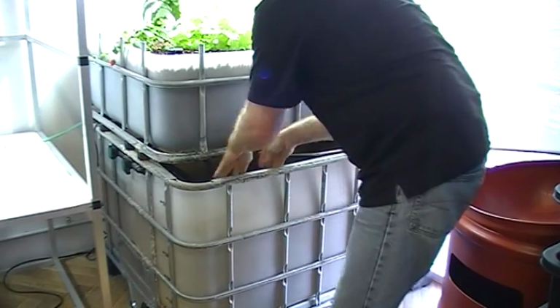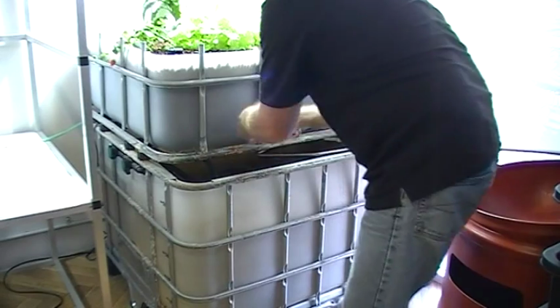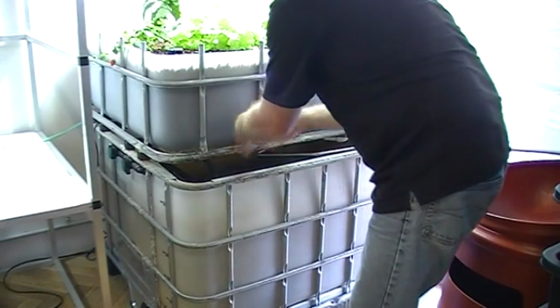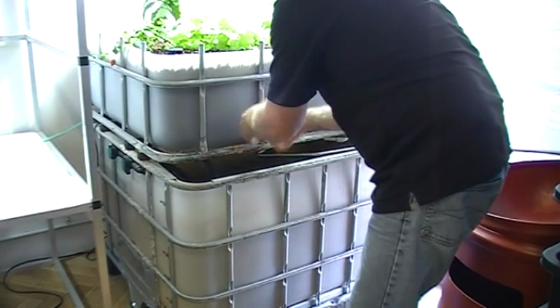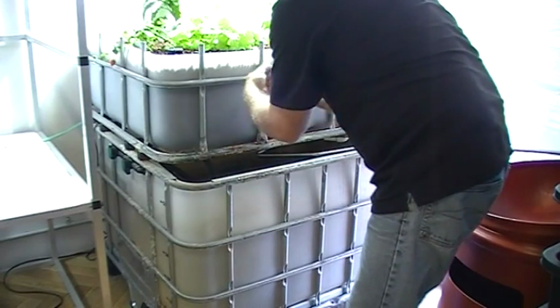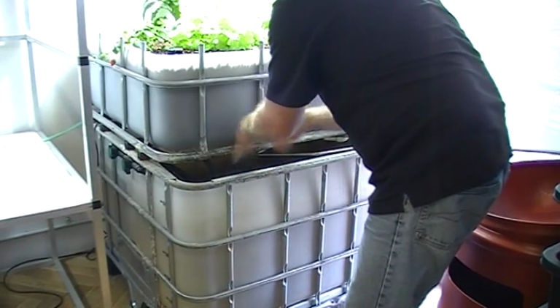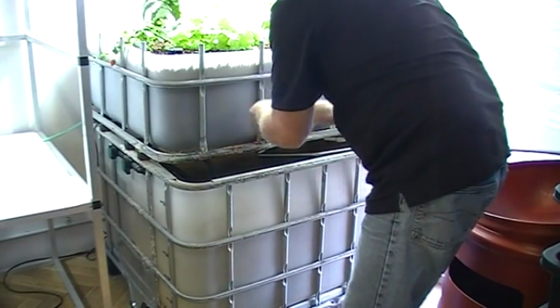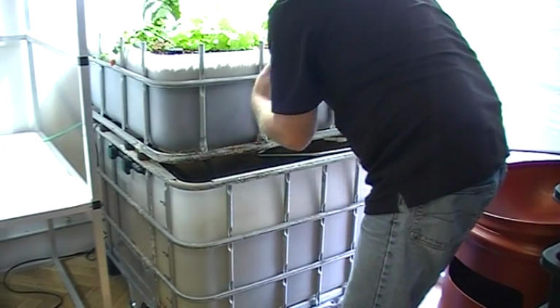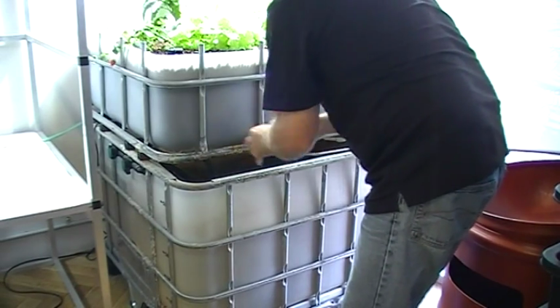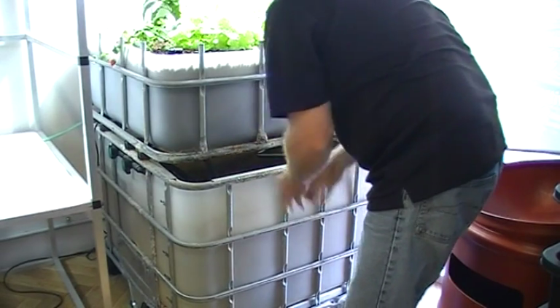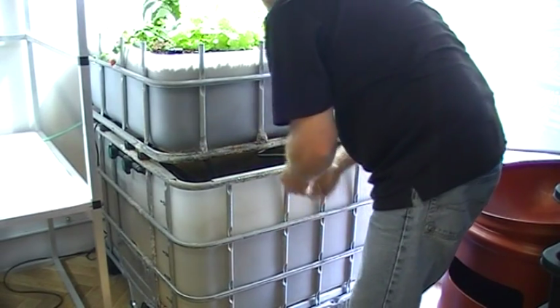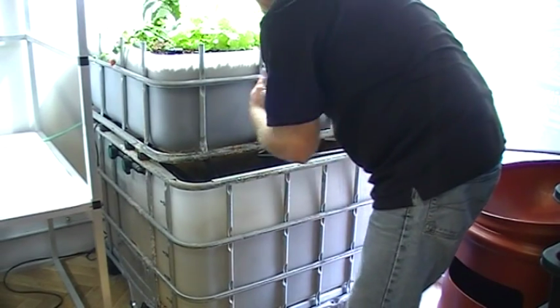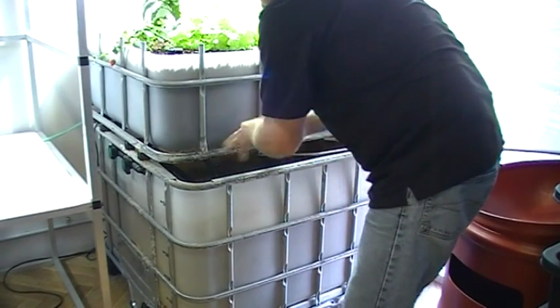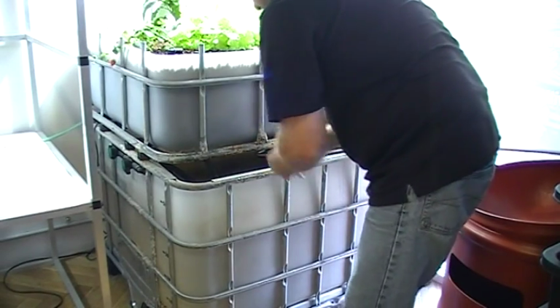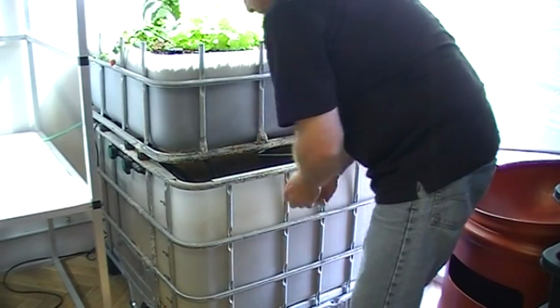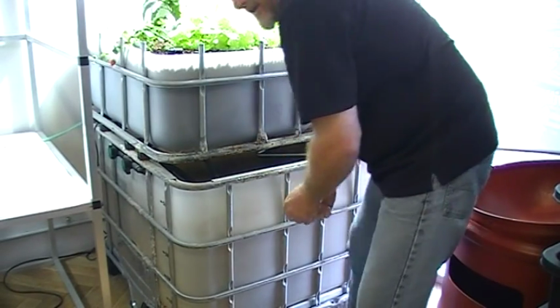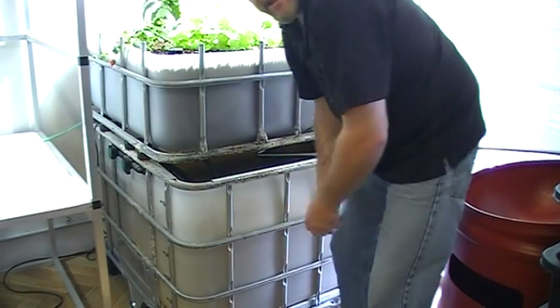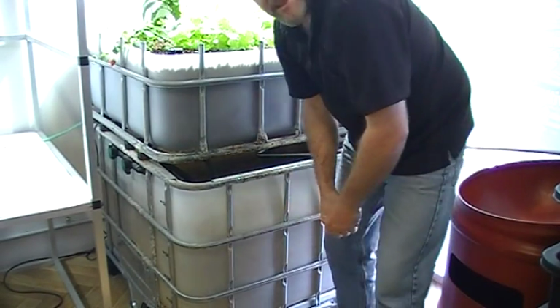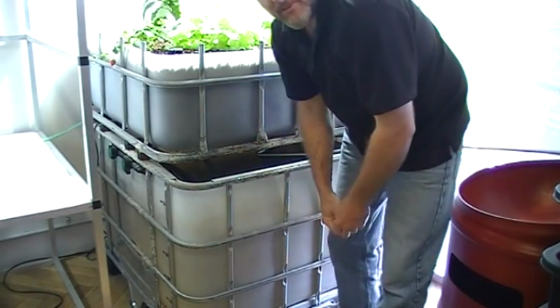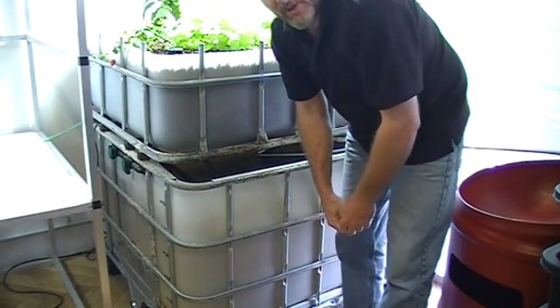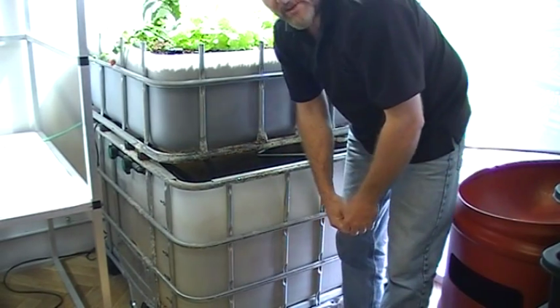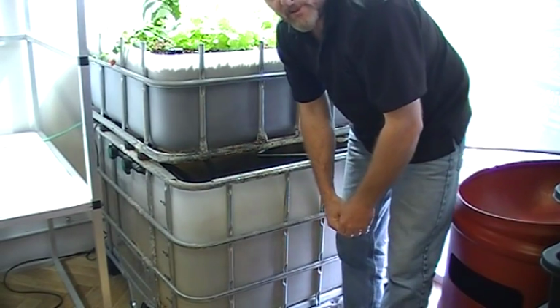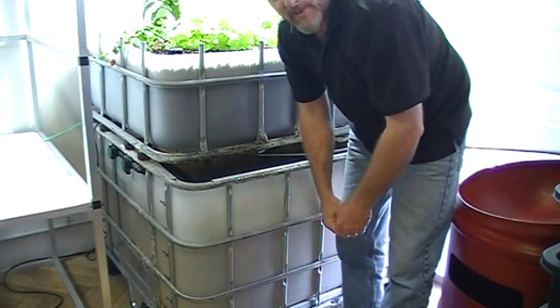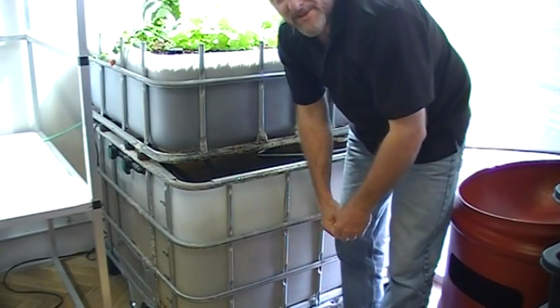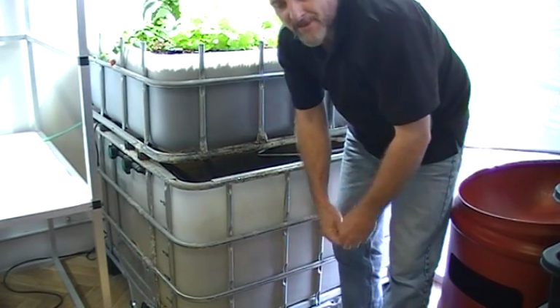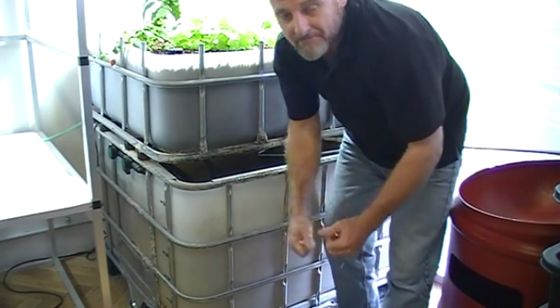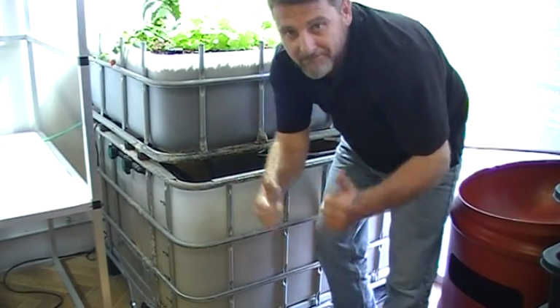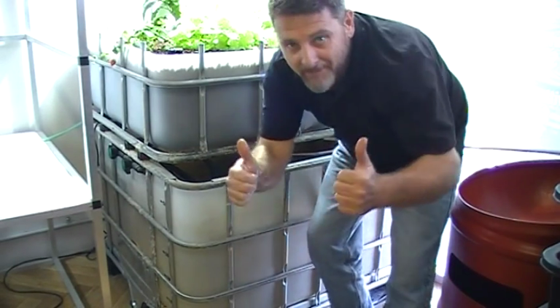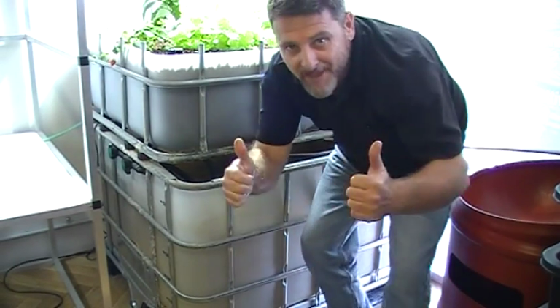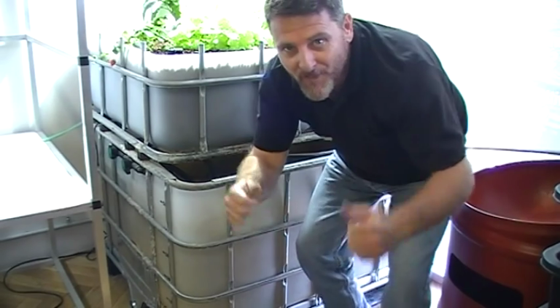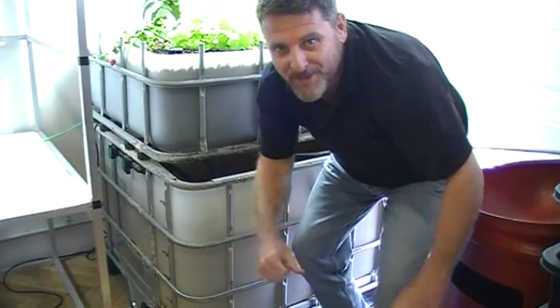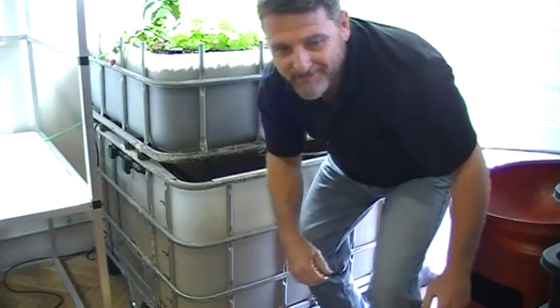And away you go. So that's our silver perch, 12 months on. Thanks for watching.